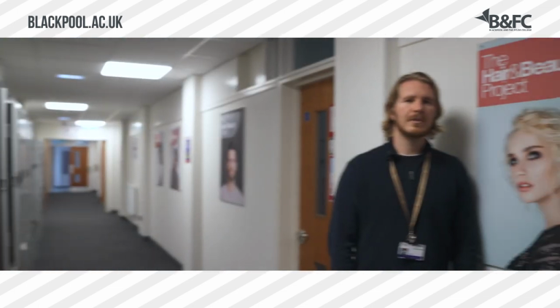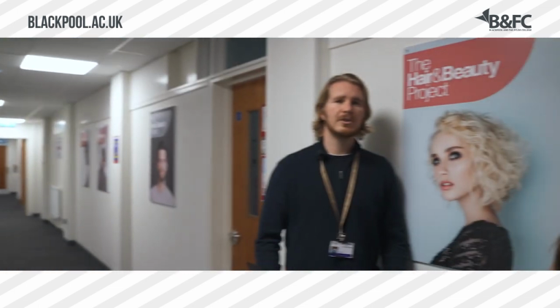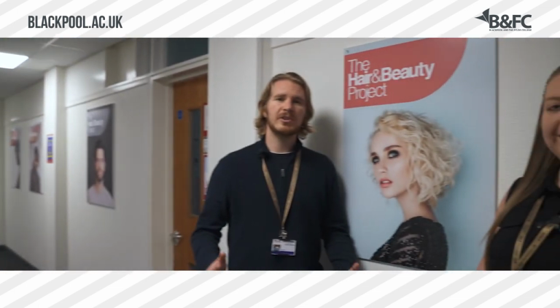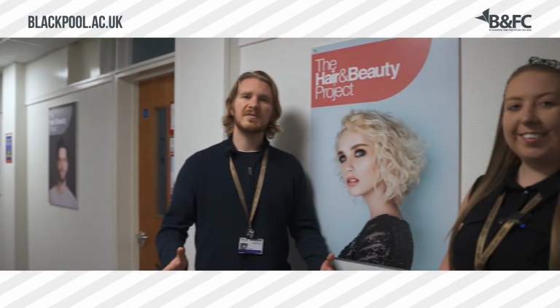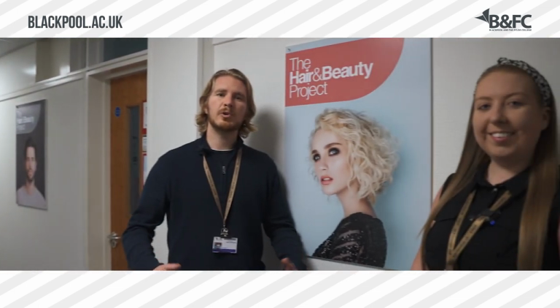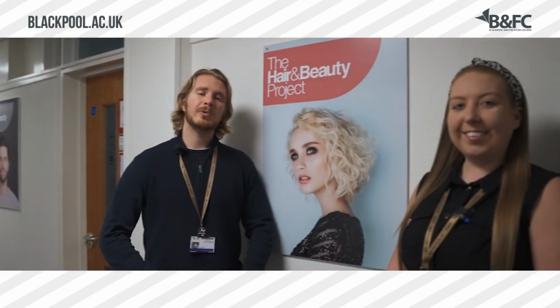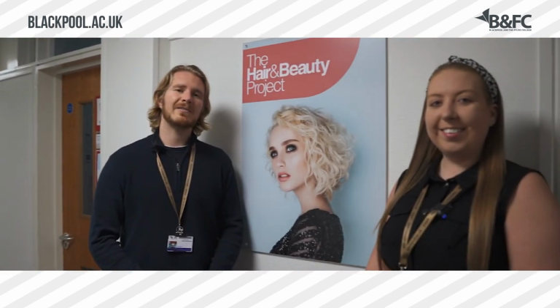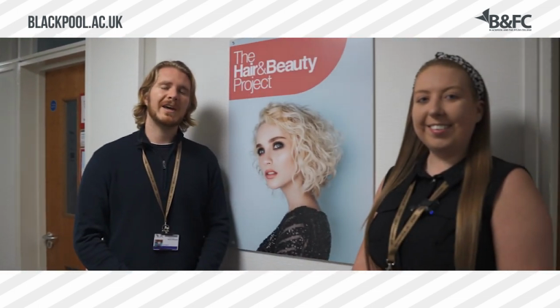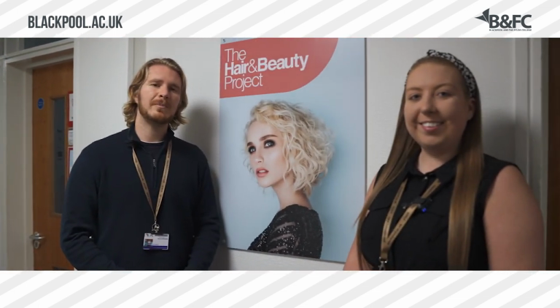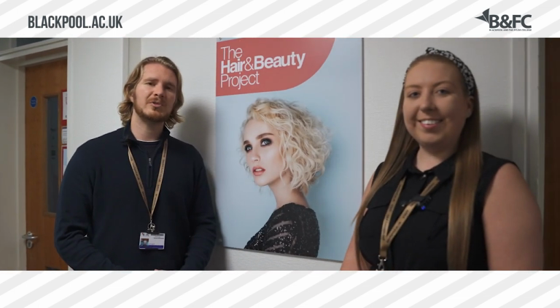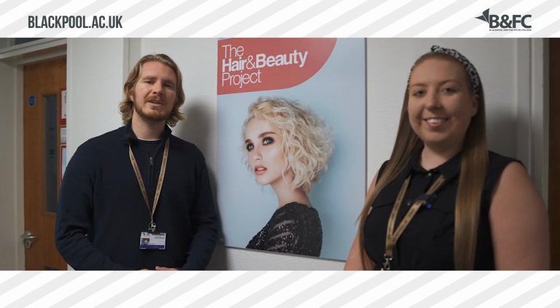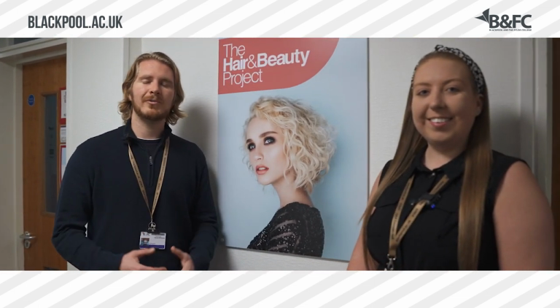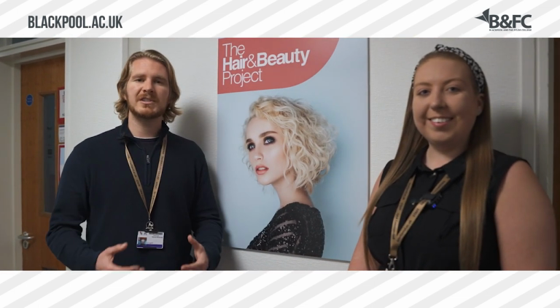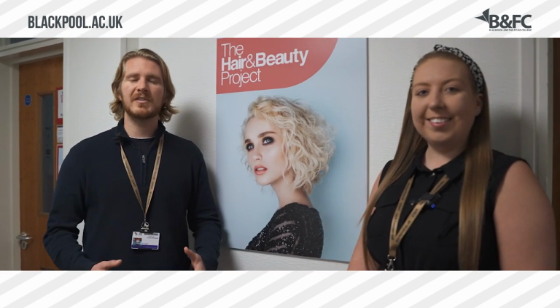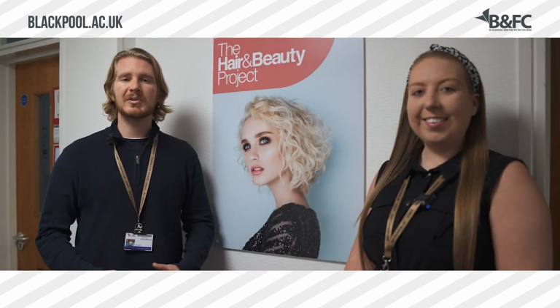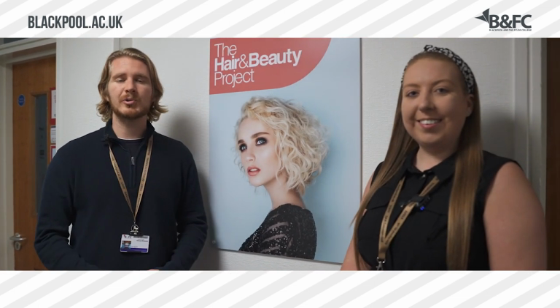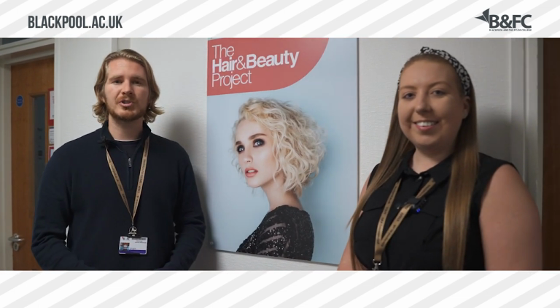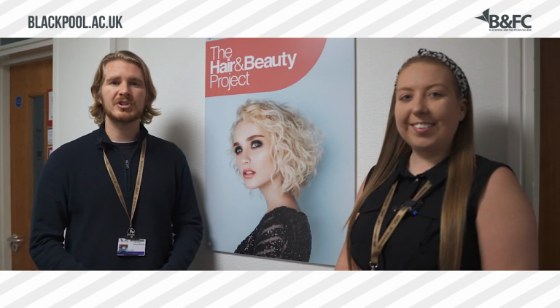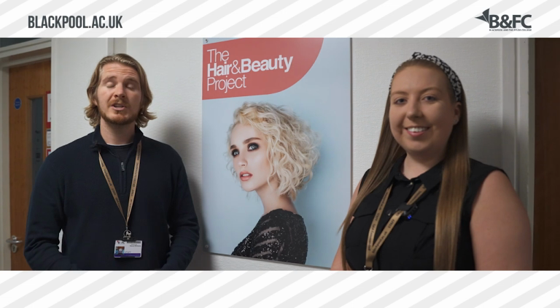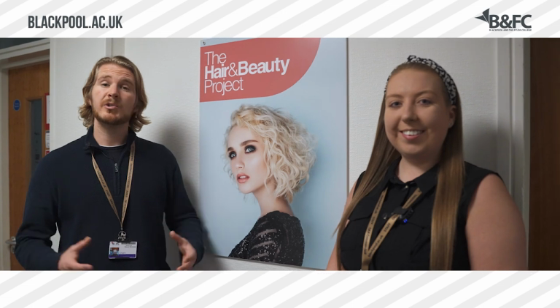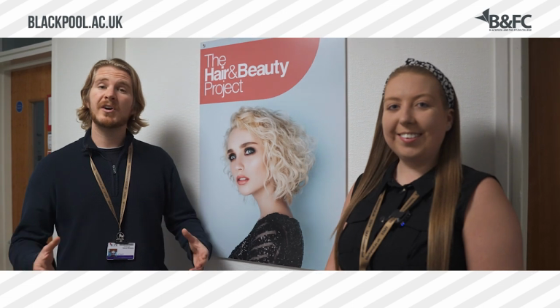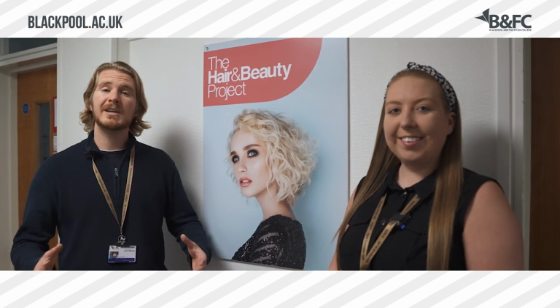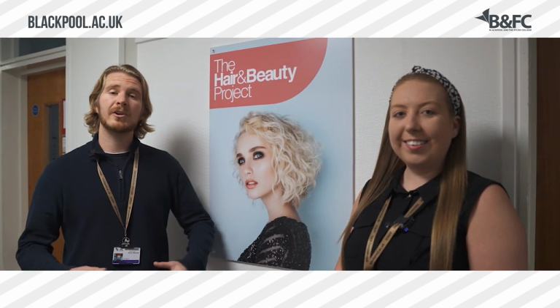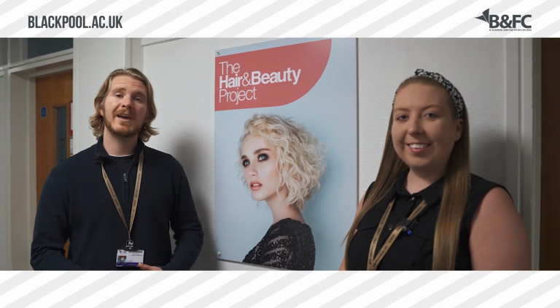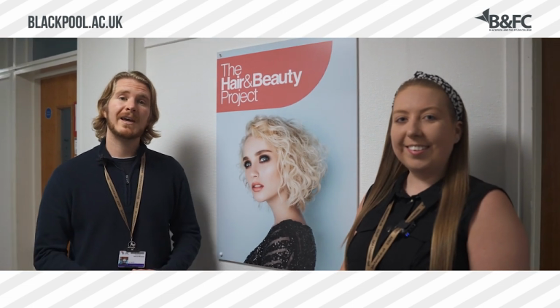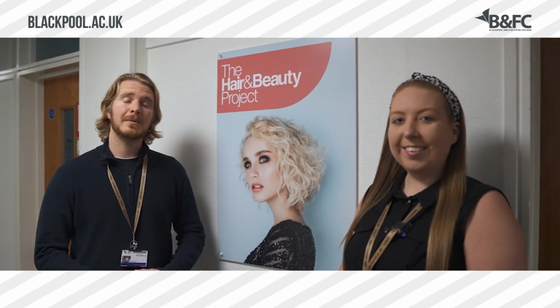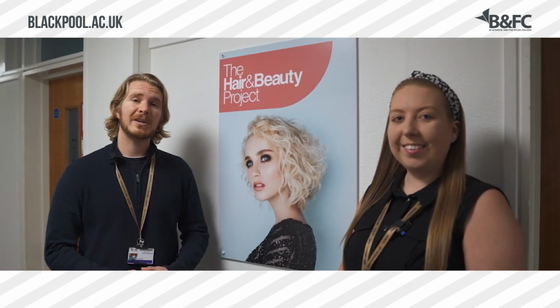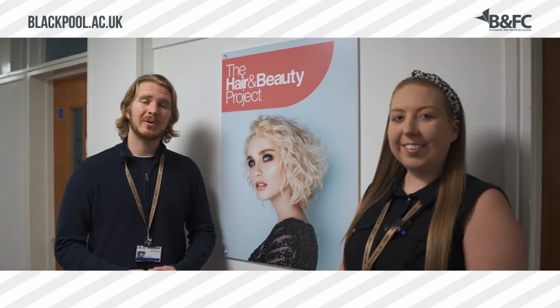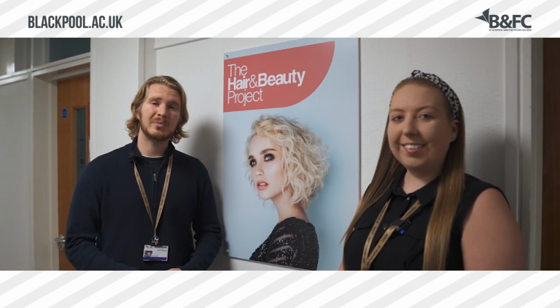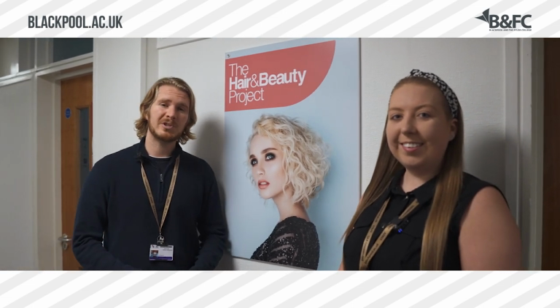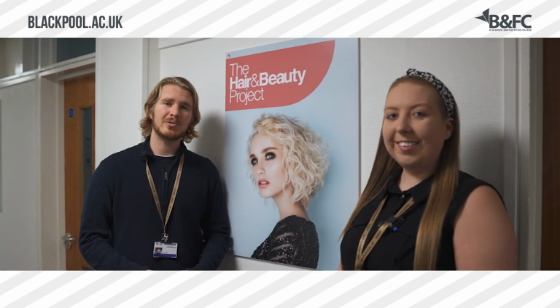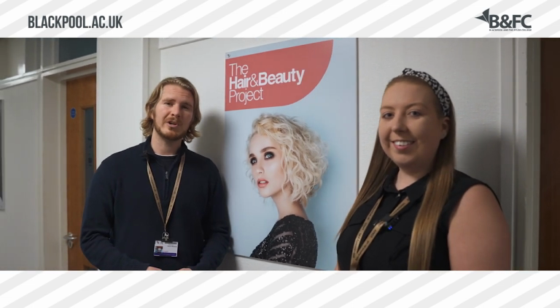On this floor we have our Hair, Beauty and Related Therapy courses. You'll find here a lot of hair, makeup and beauty studios.